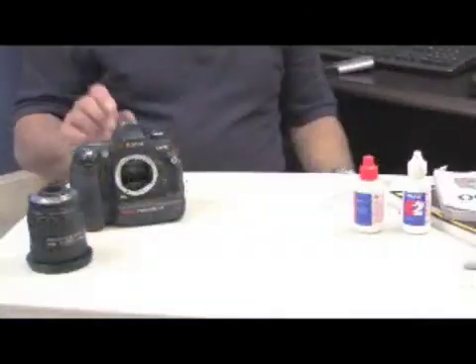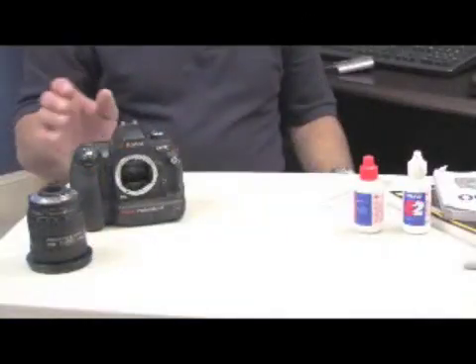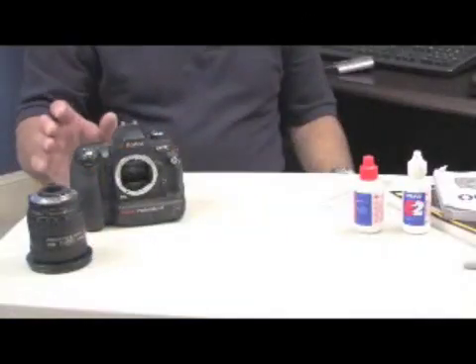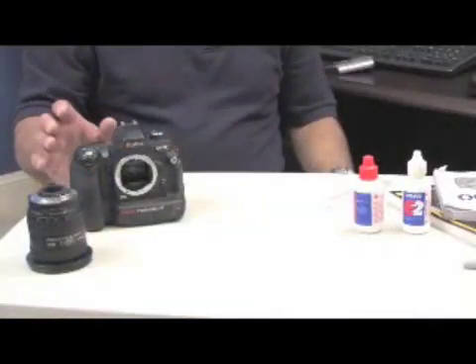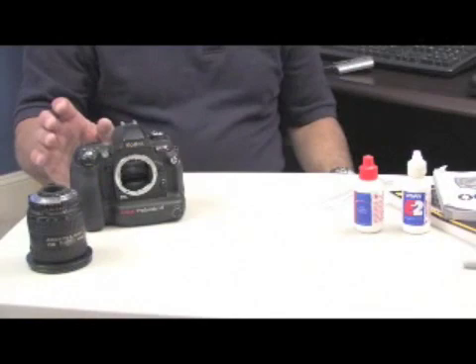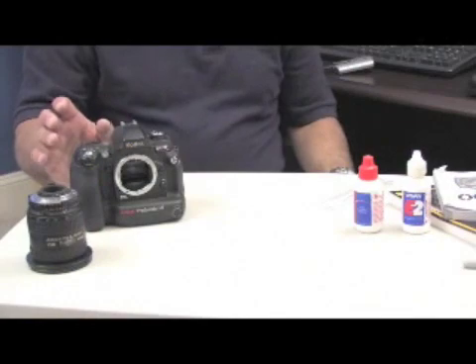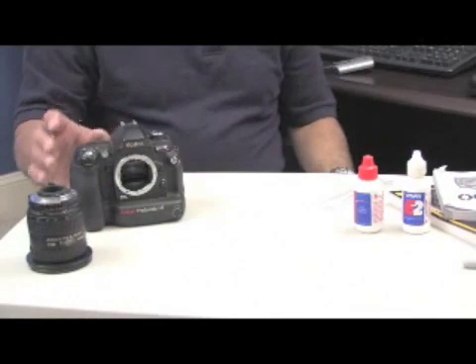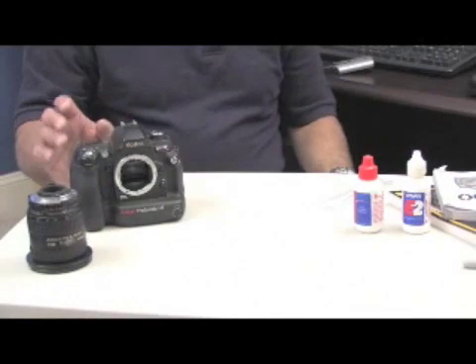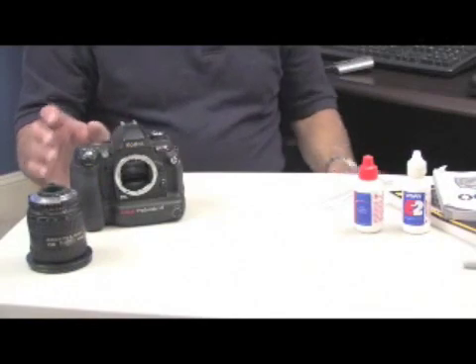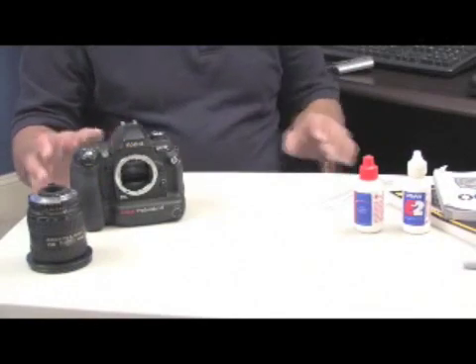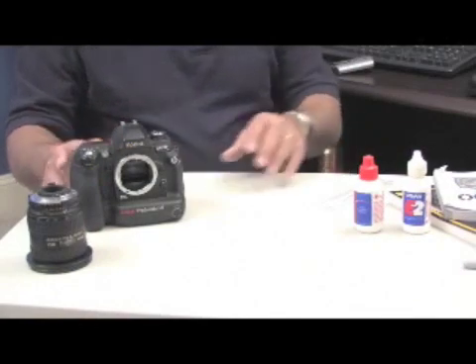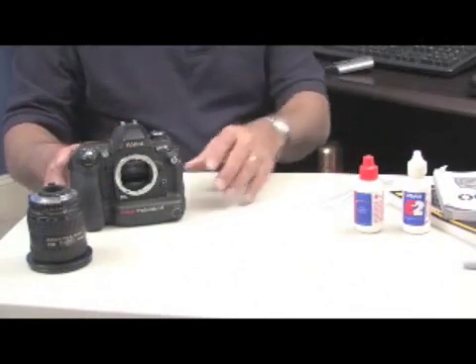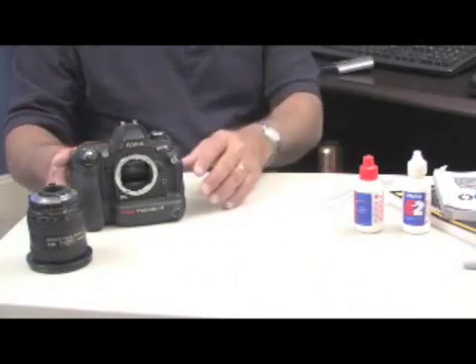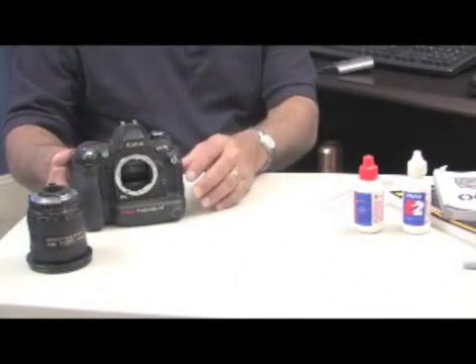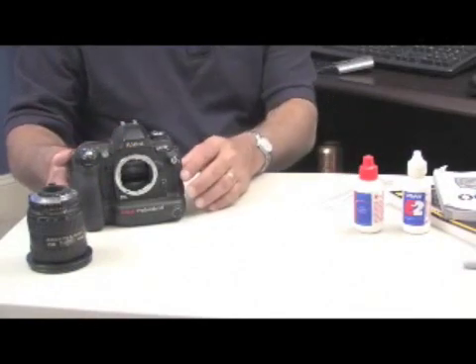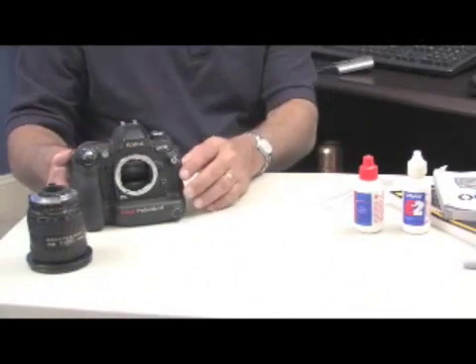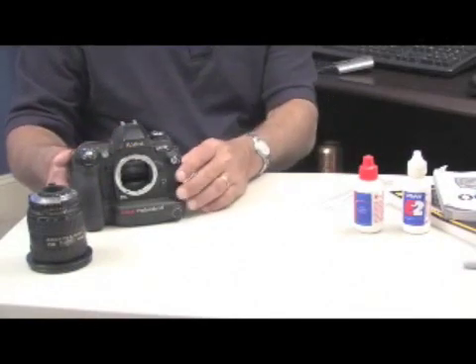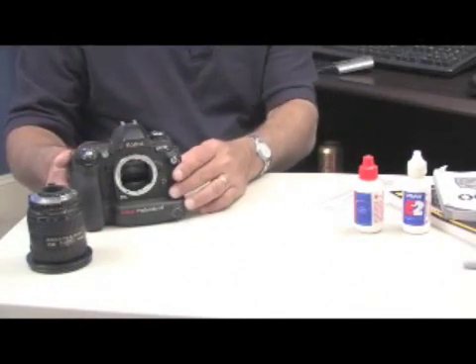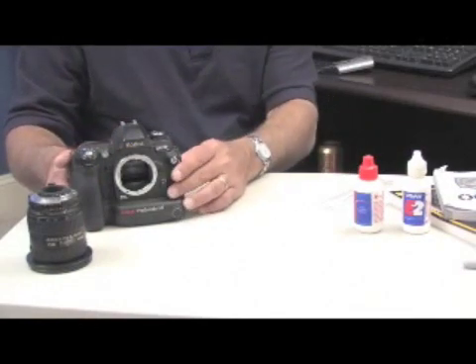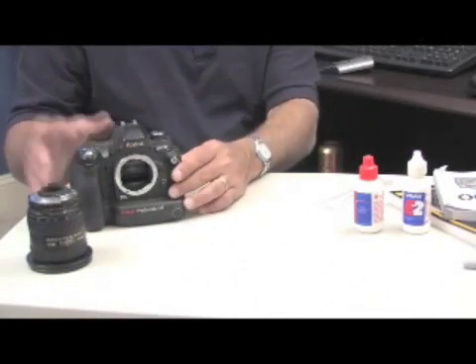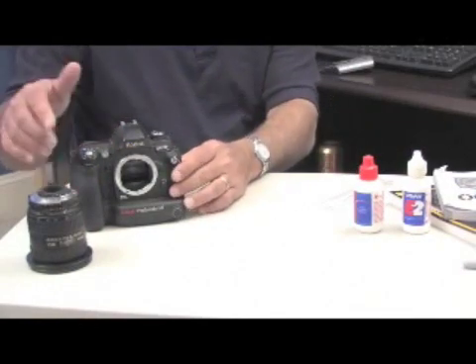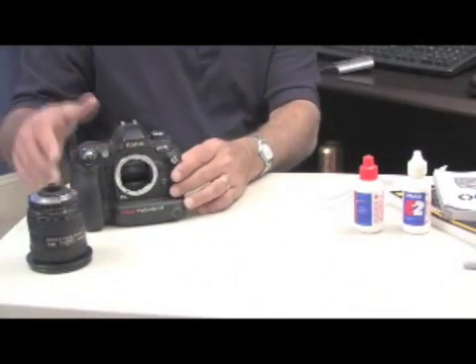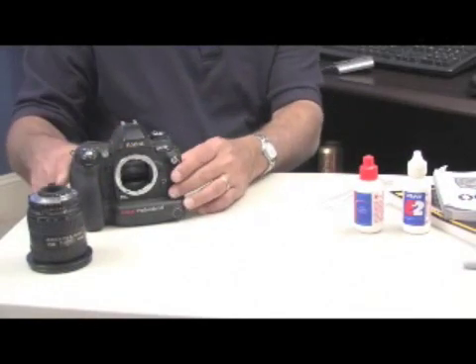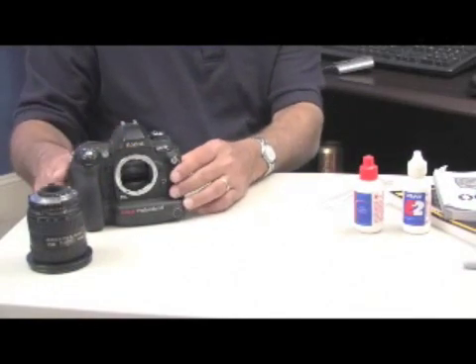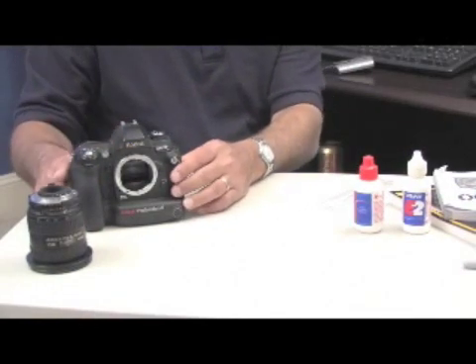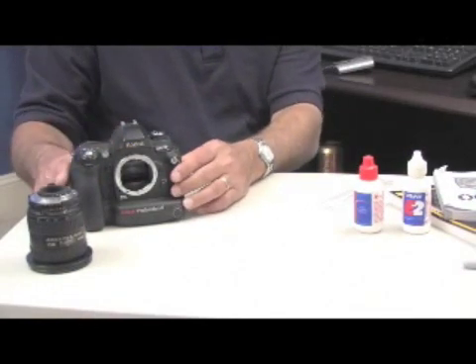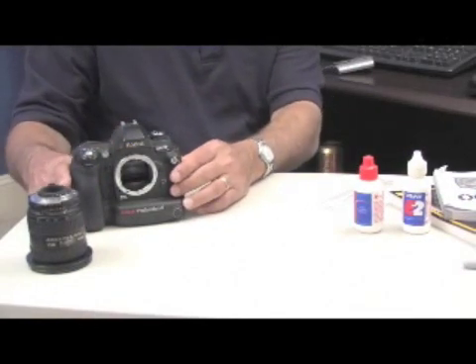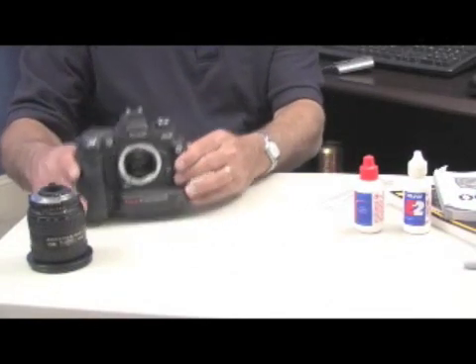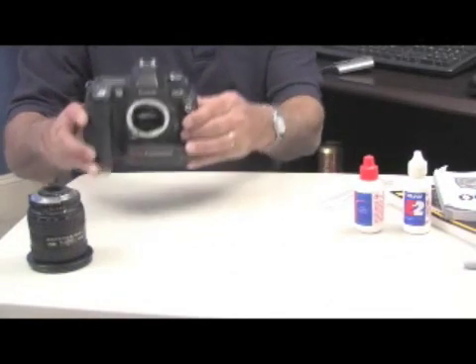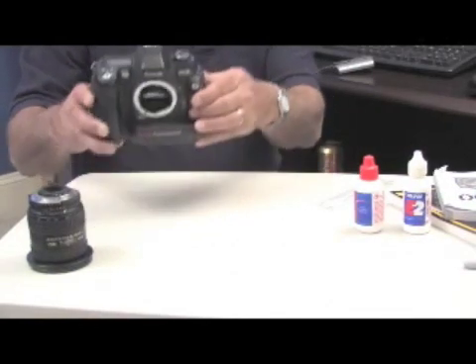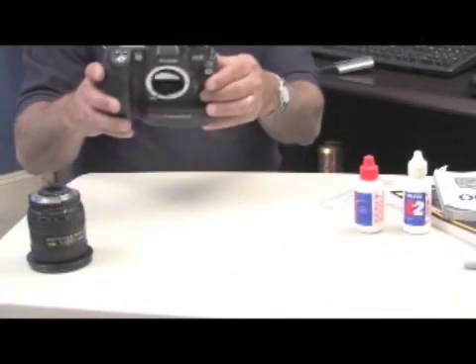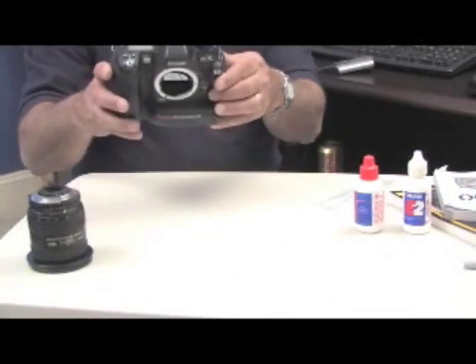Now that we've gathered all our supplies, we are ready to clean the sensor. As you can see, we've already removed the lens.